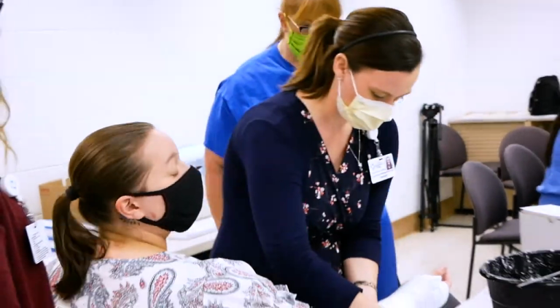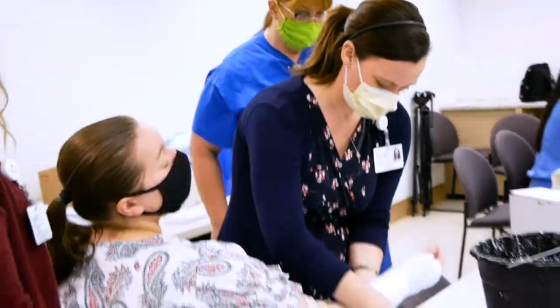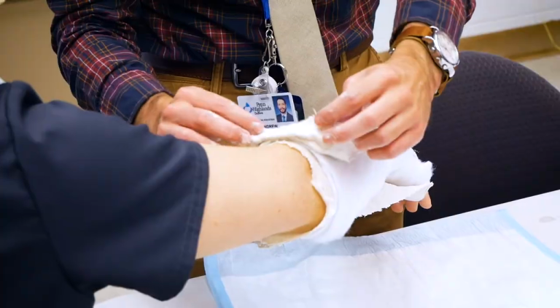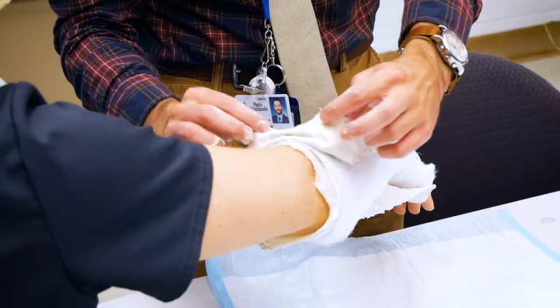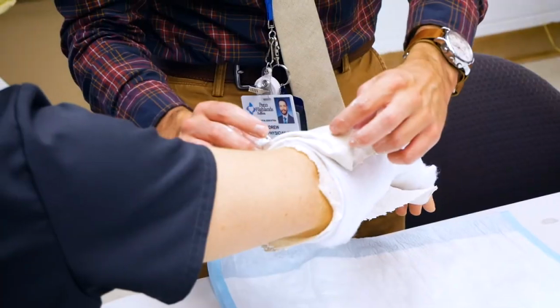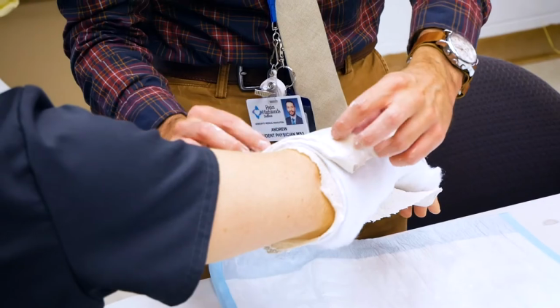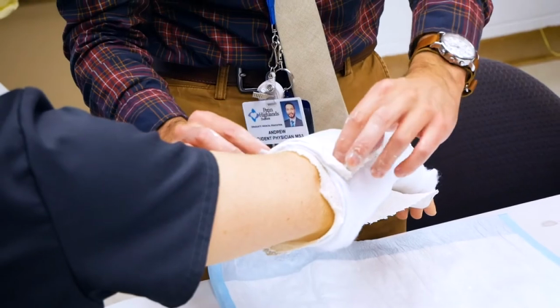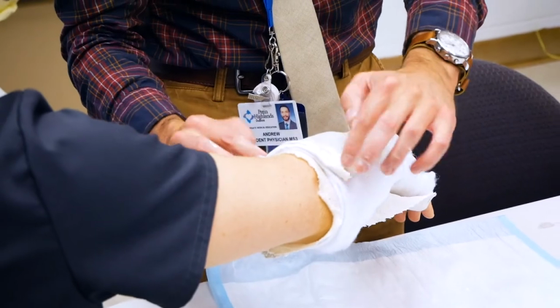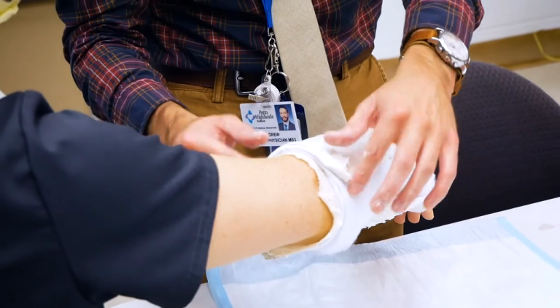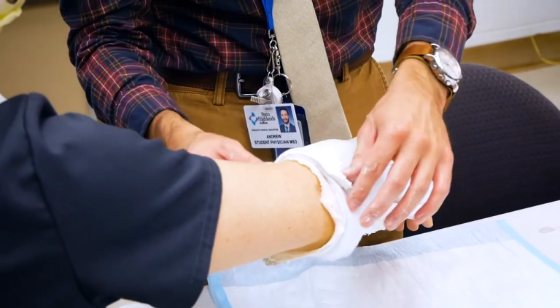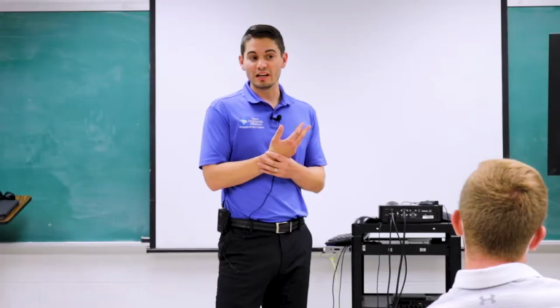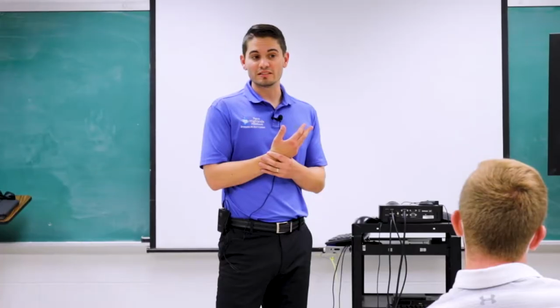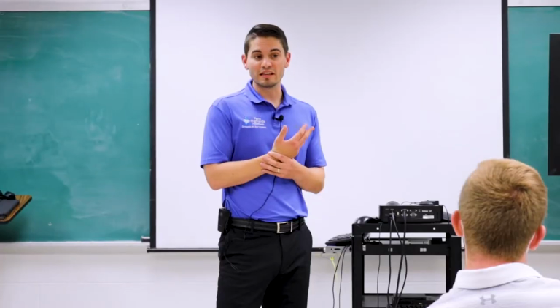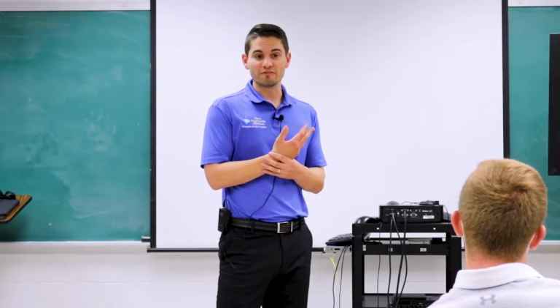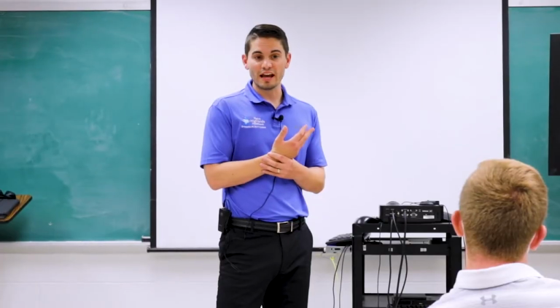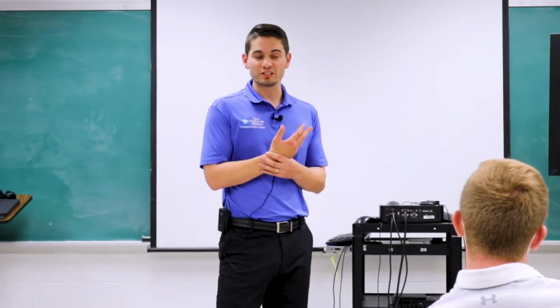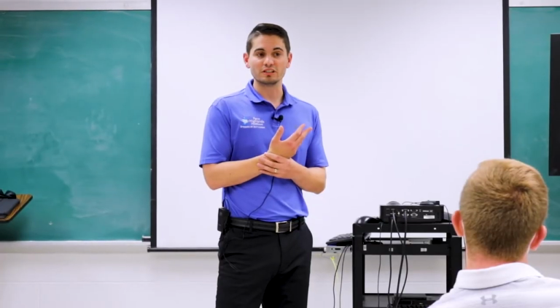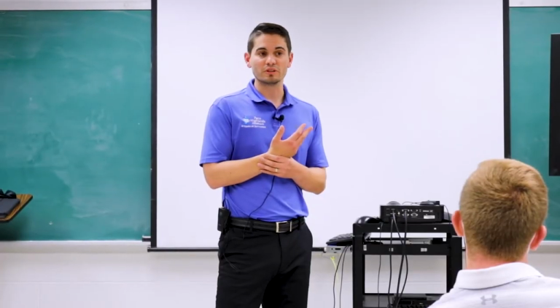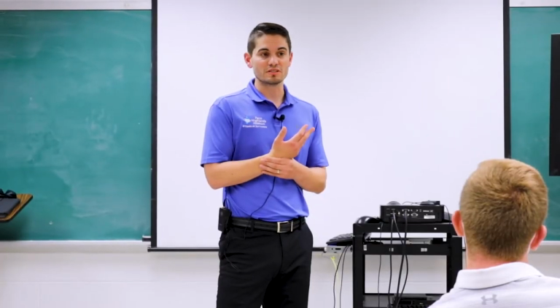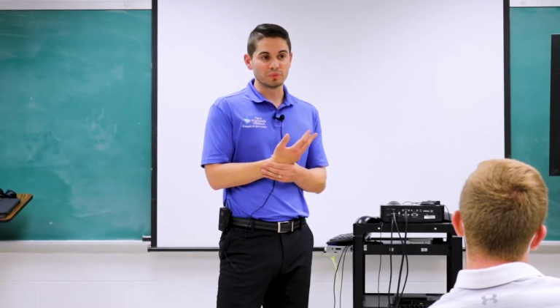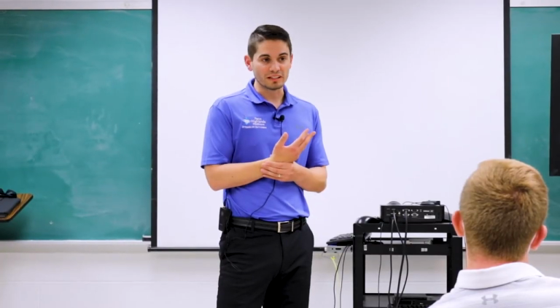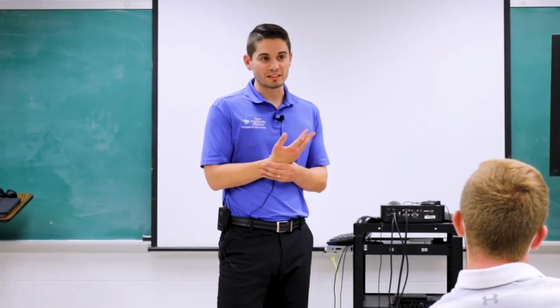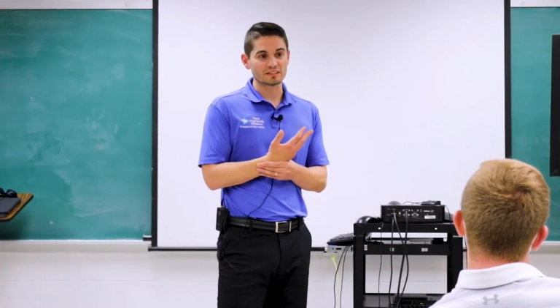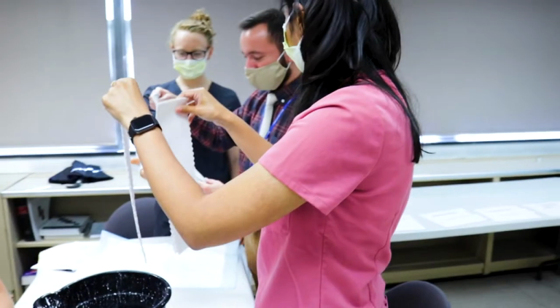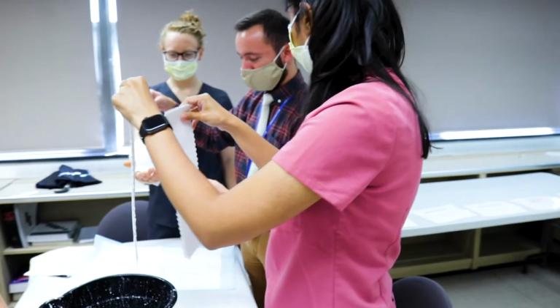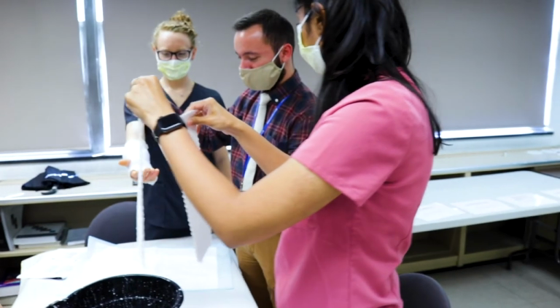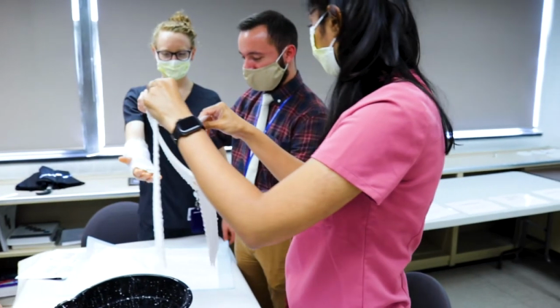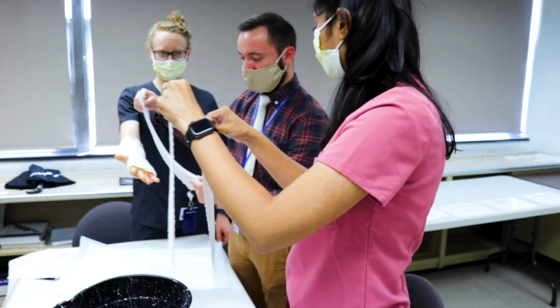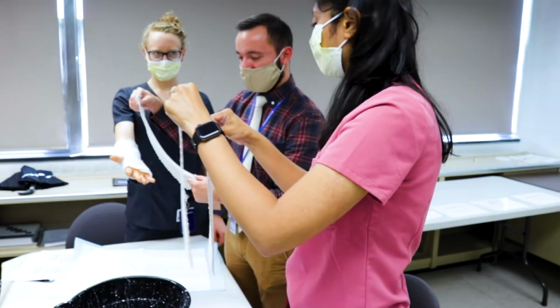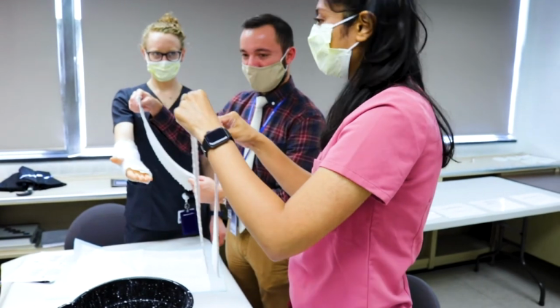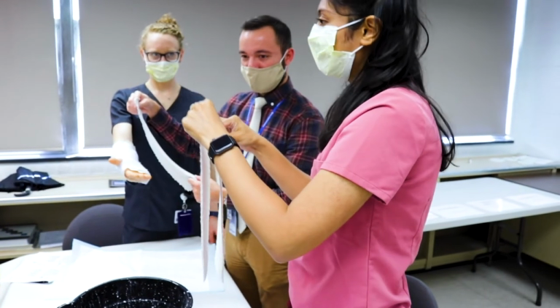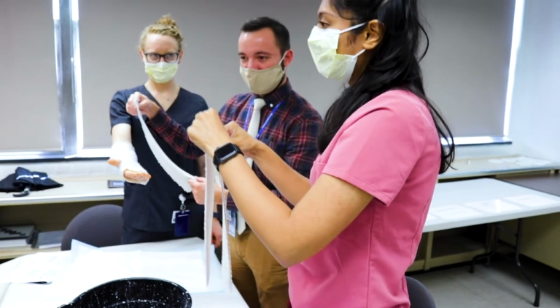They're going to have a lot of pain, but if you can stabilize that fracture with a splint, that's going to minimize their pain.